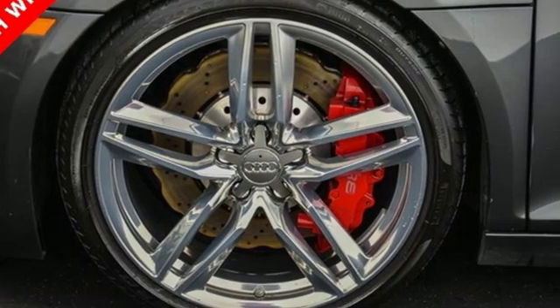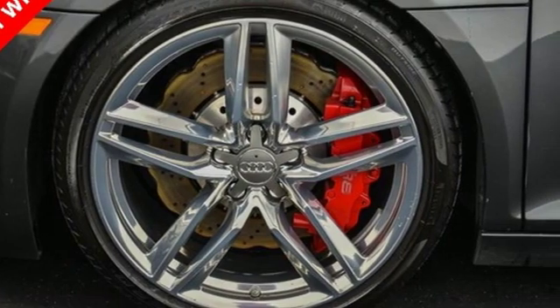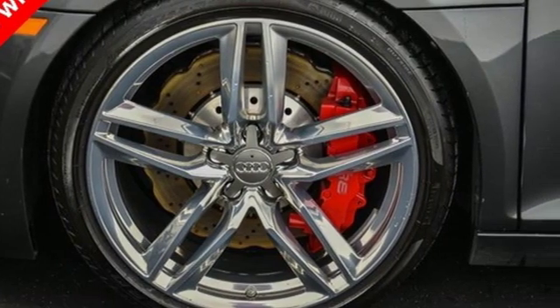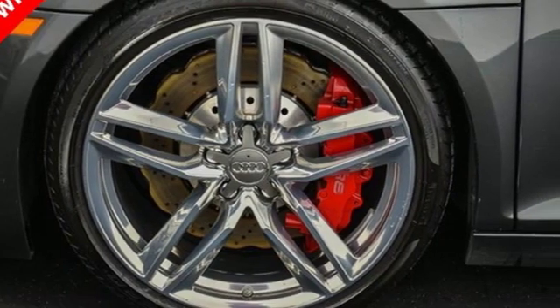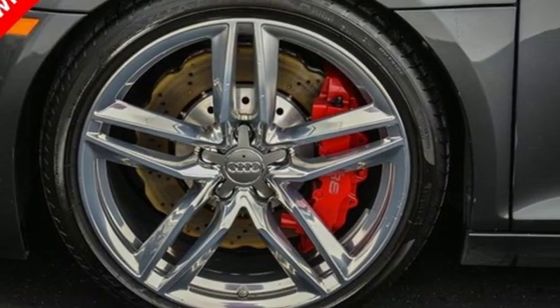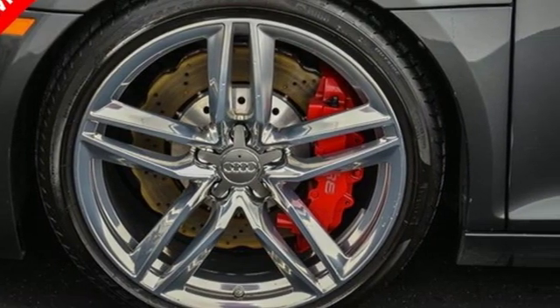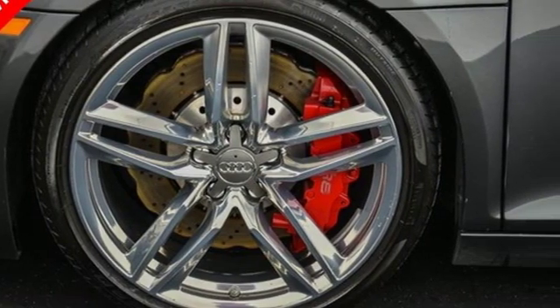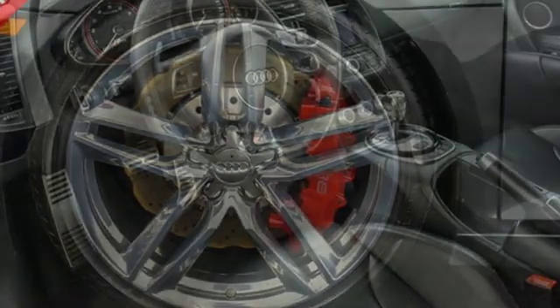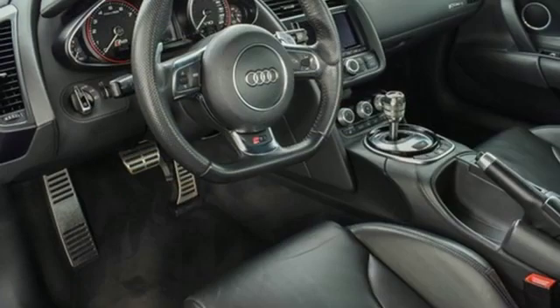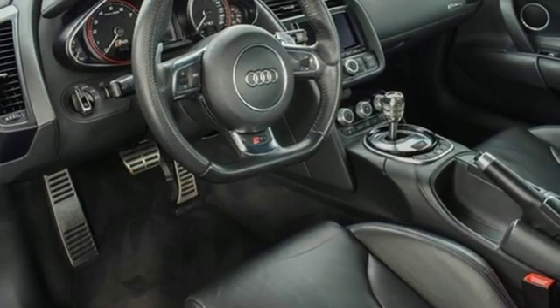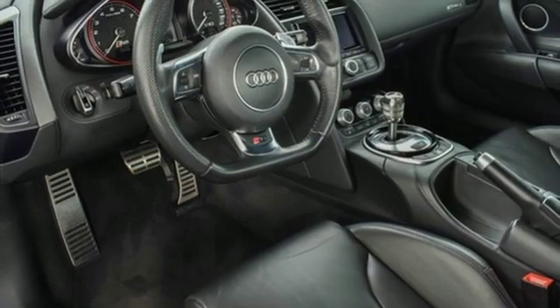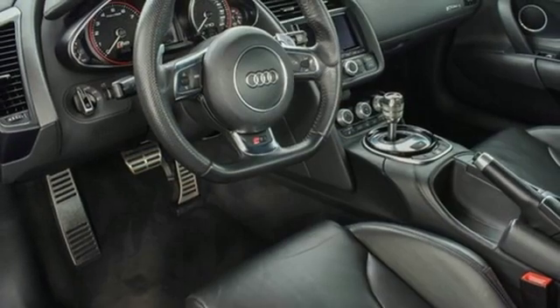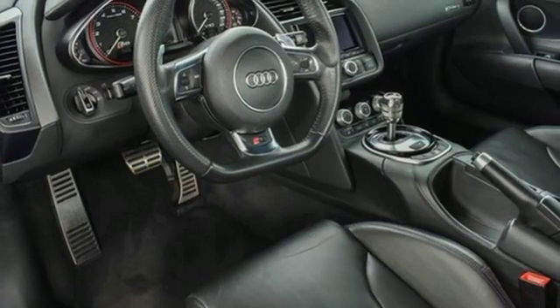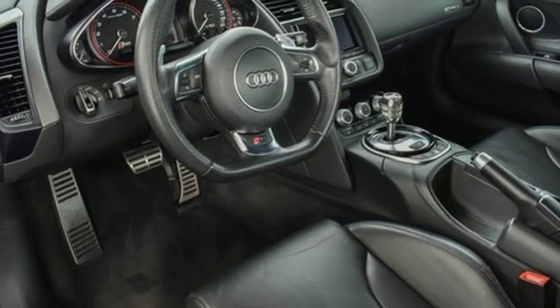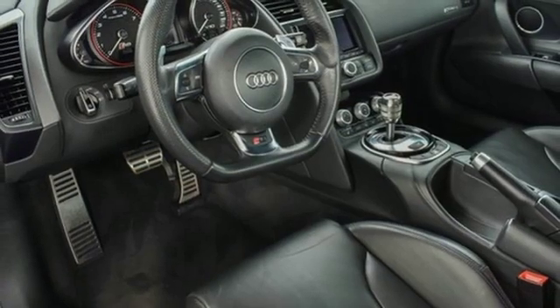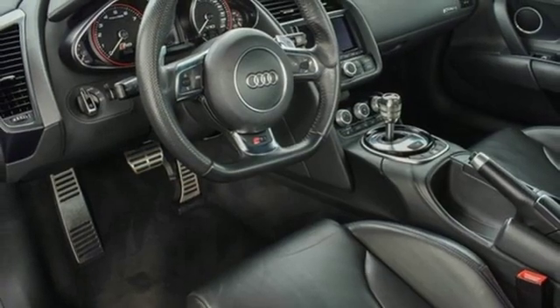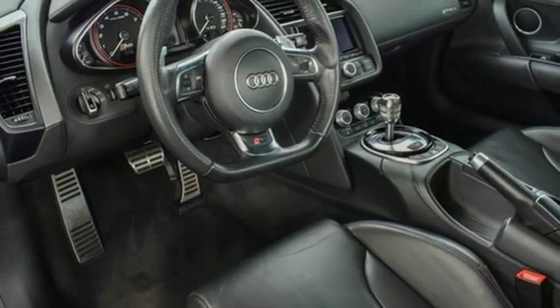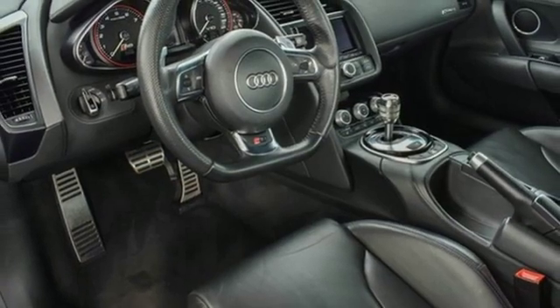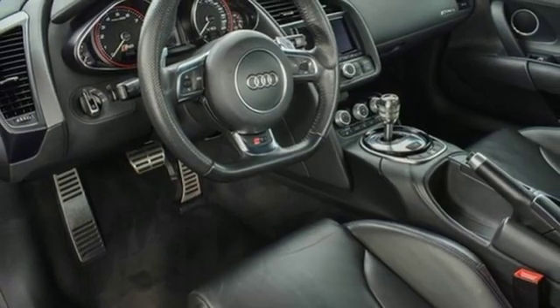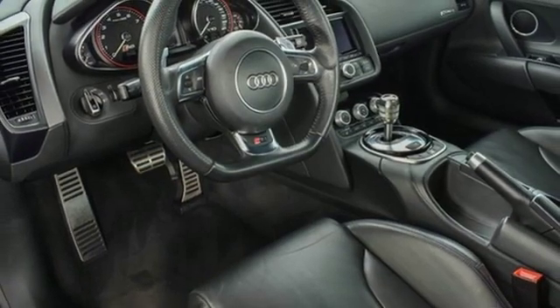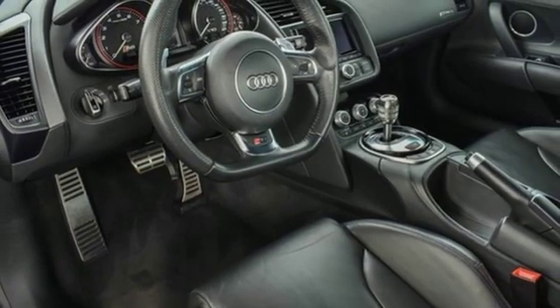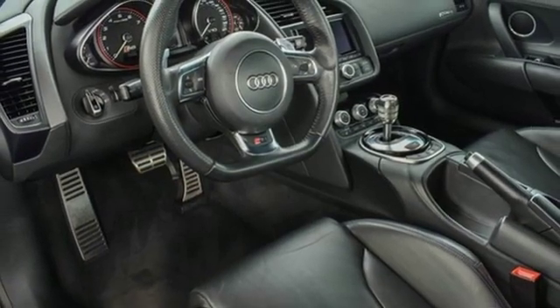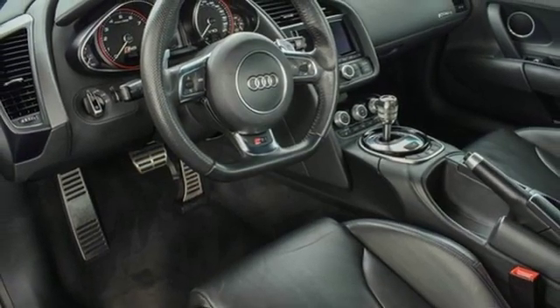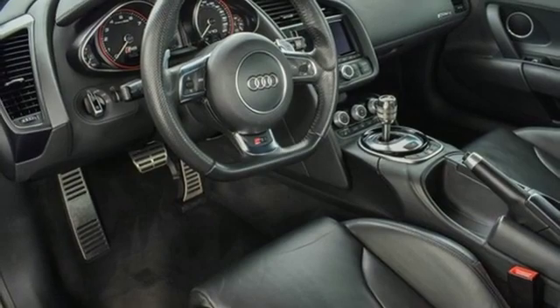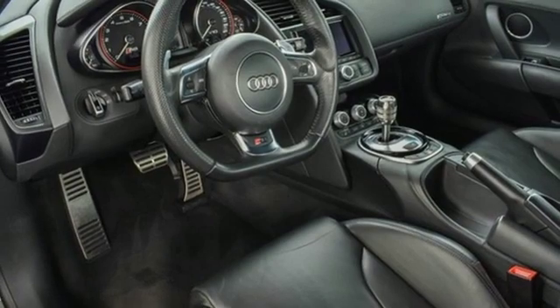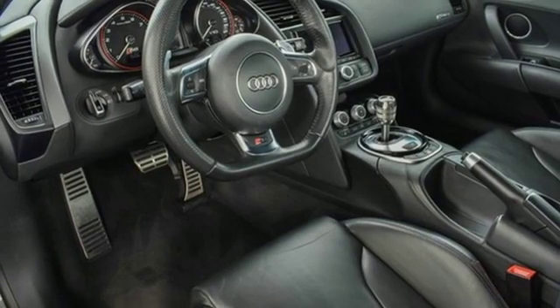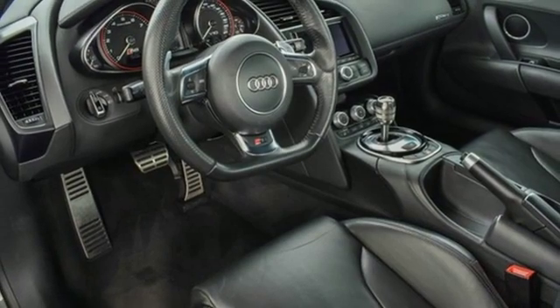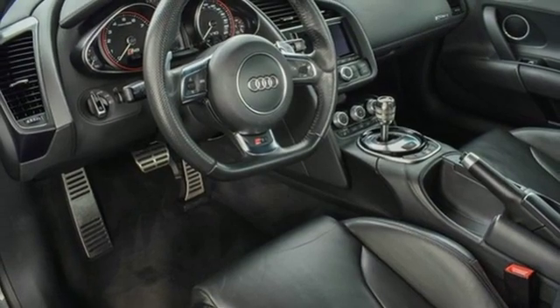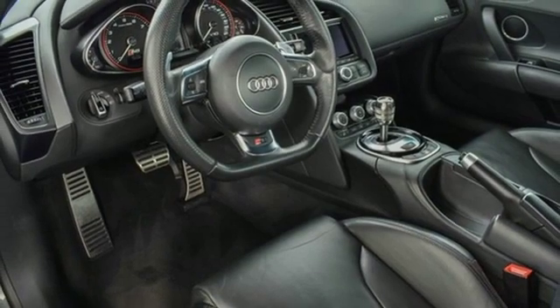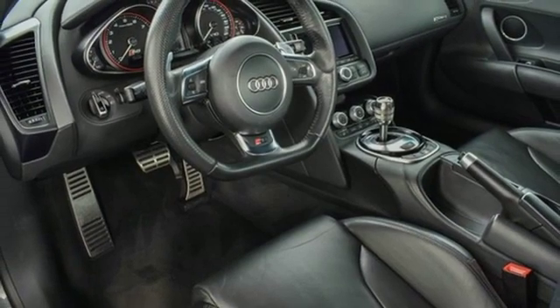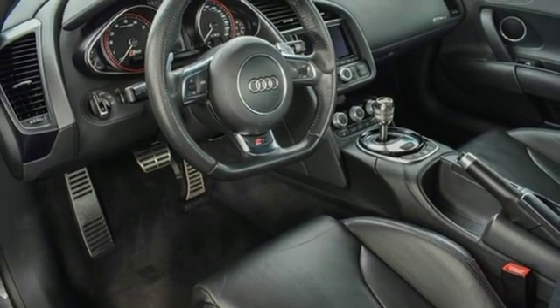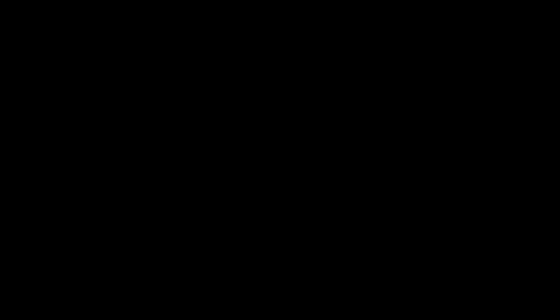Revolutionary engineering, progressive design — Audi. Driving is believing. Test drive it today.